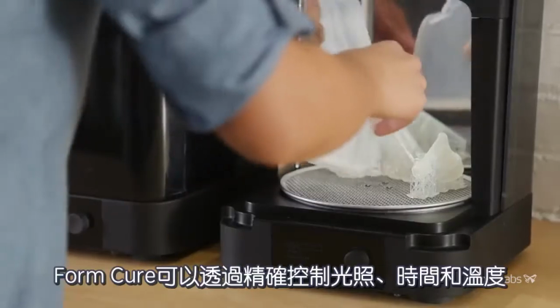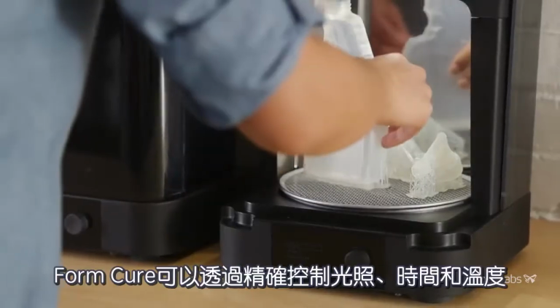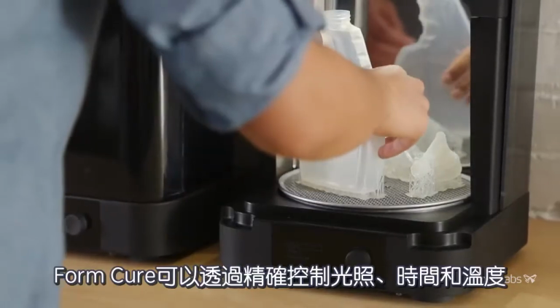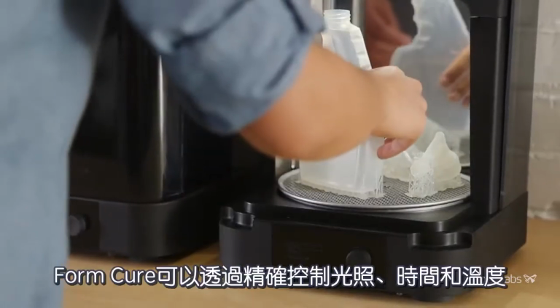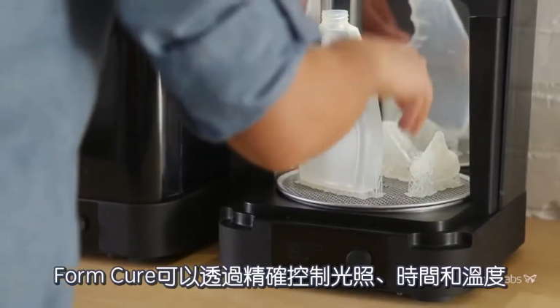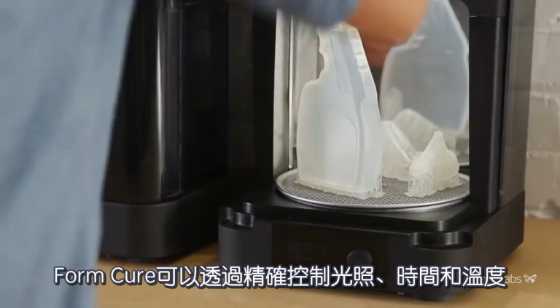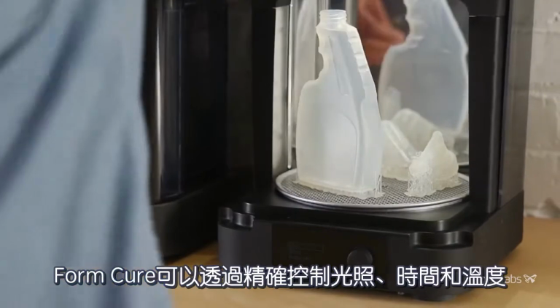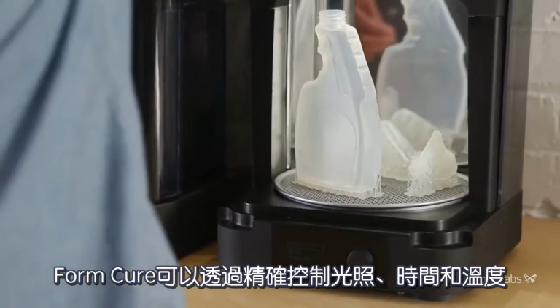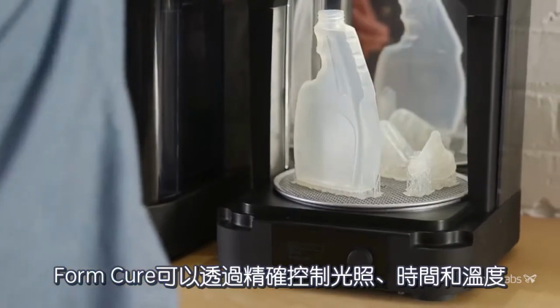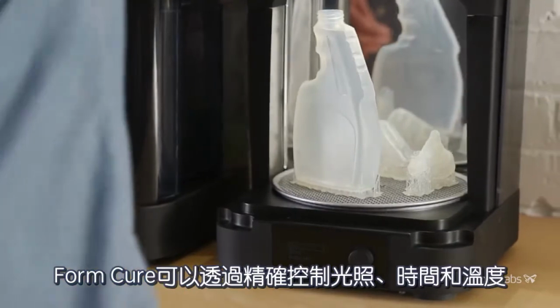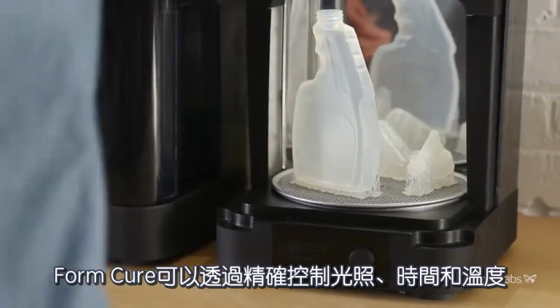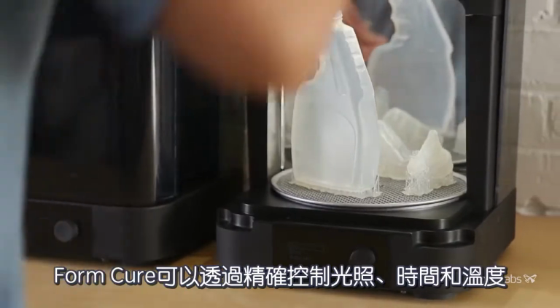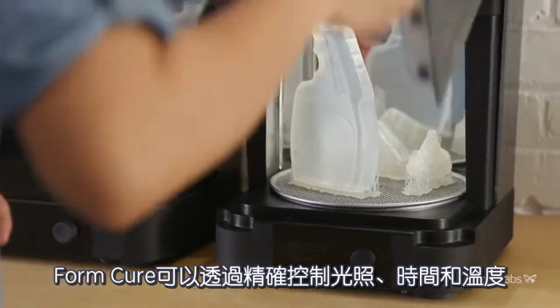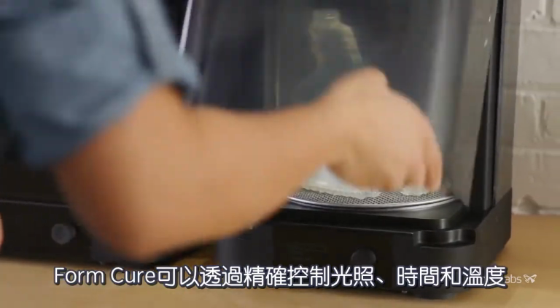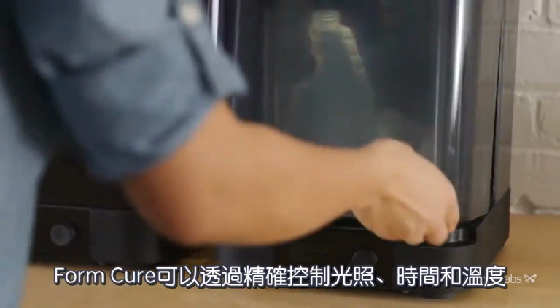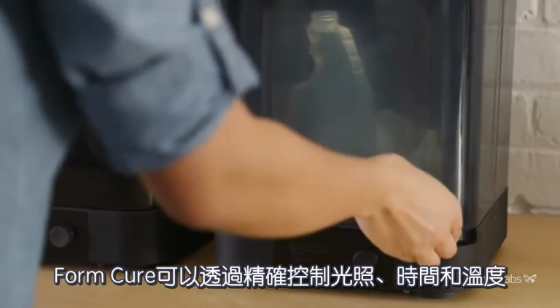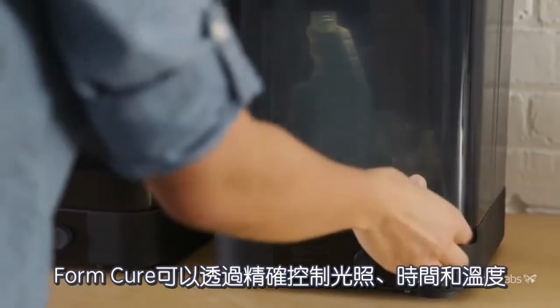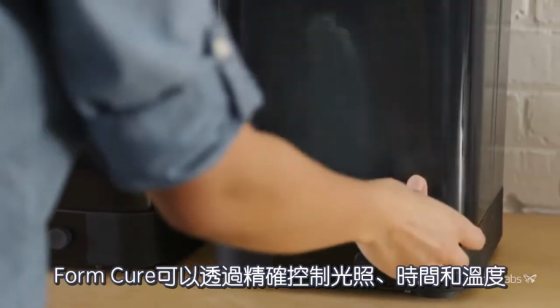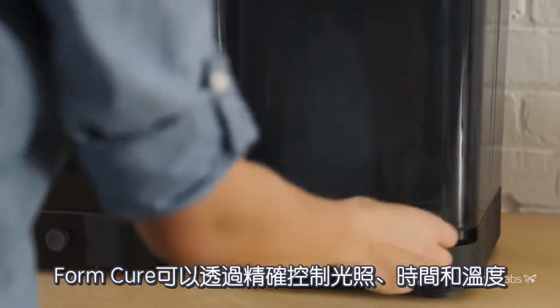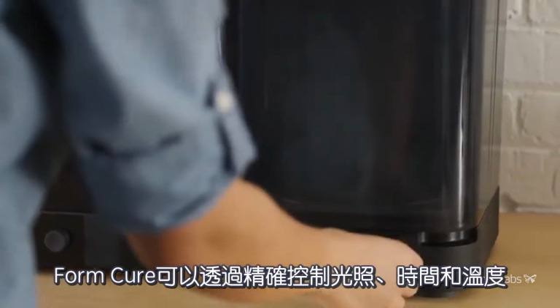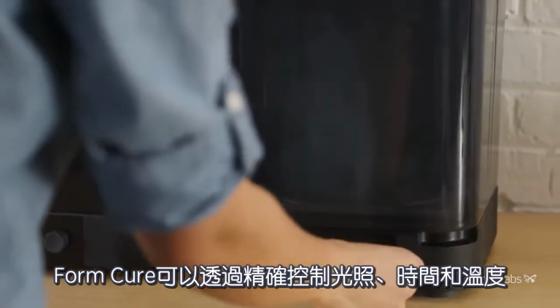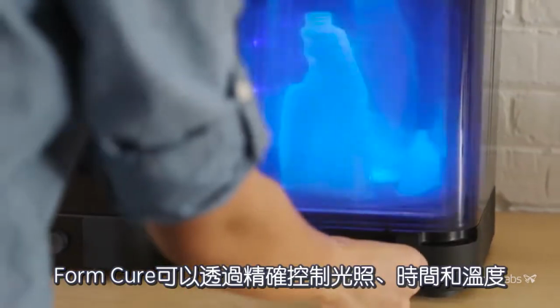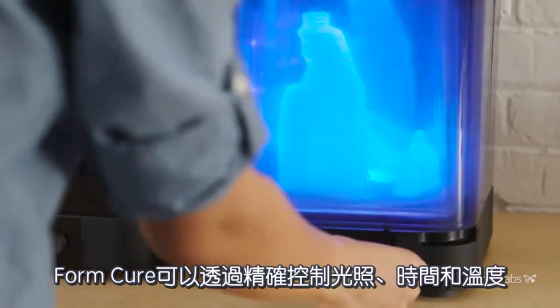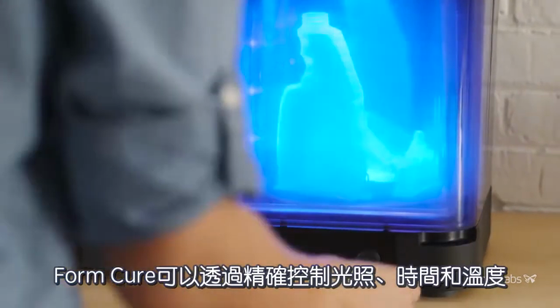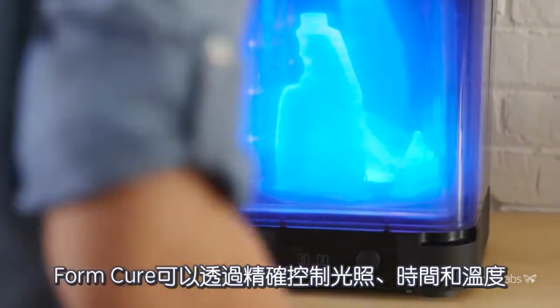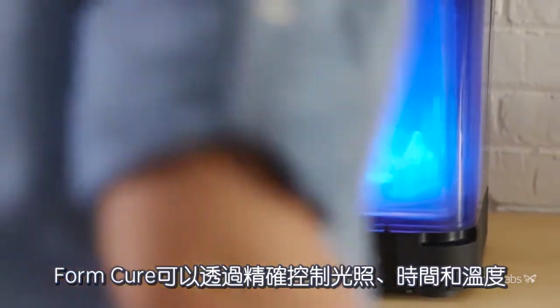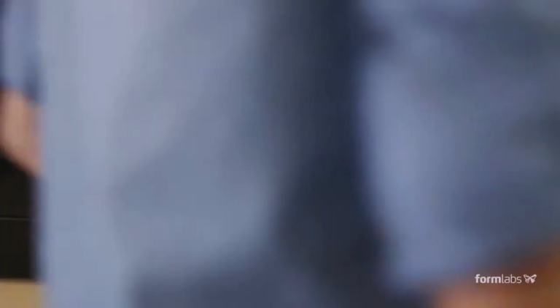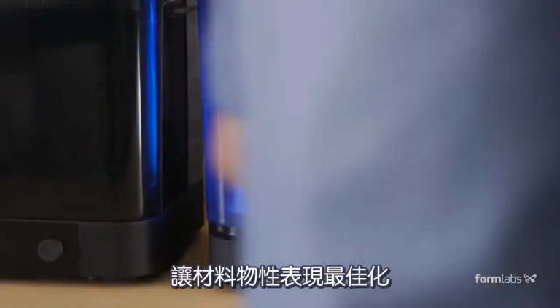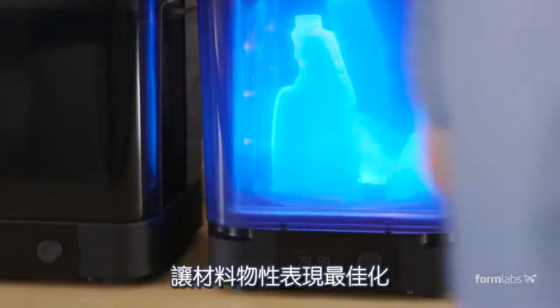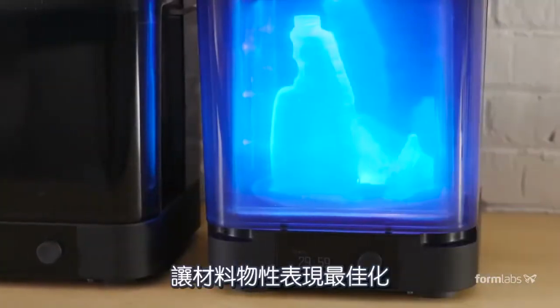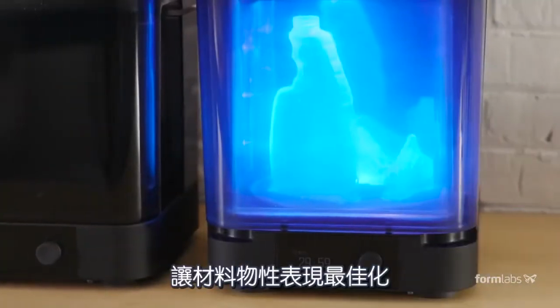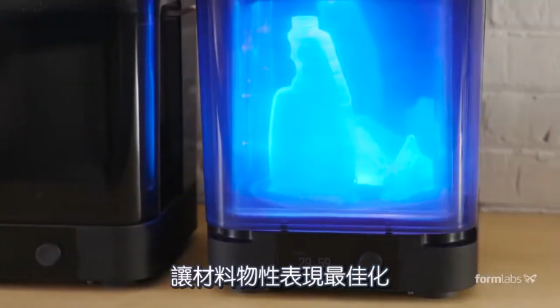Formcure maximizes material properties by precisely controlling light, temperature, and time.